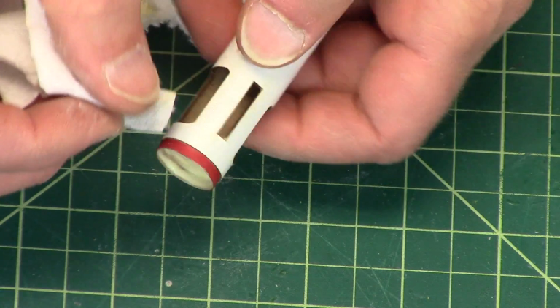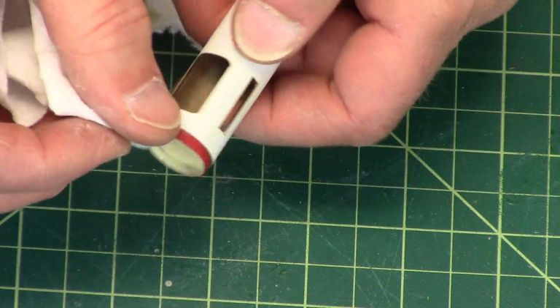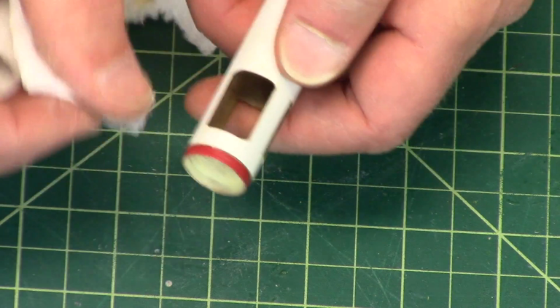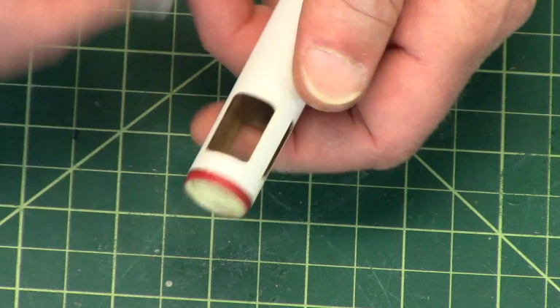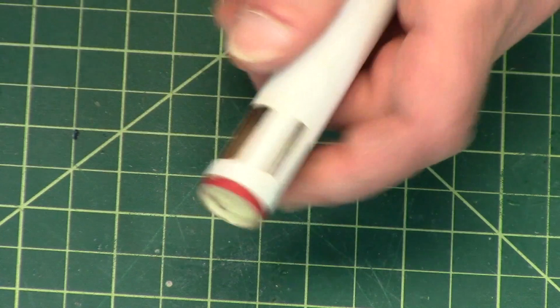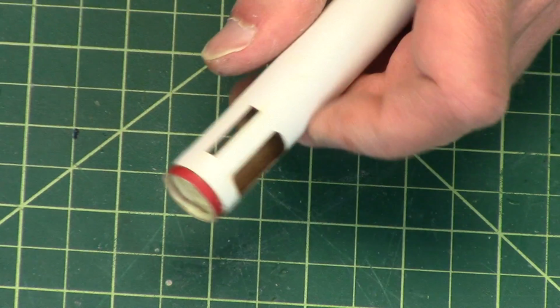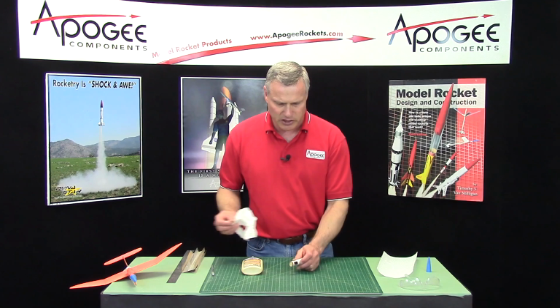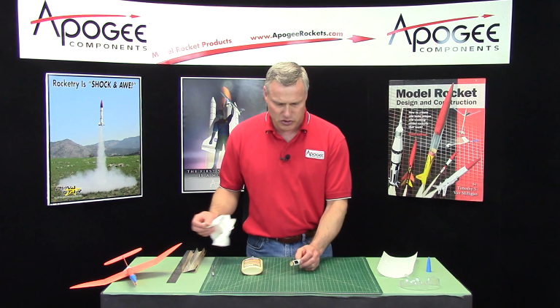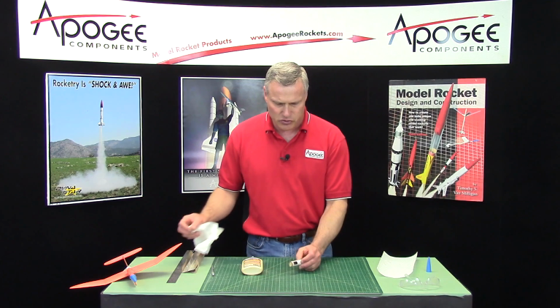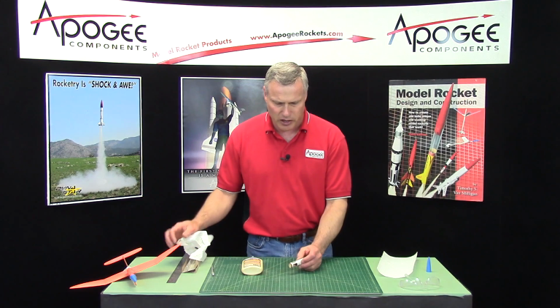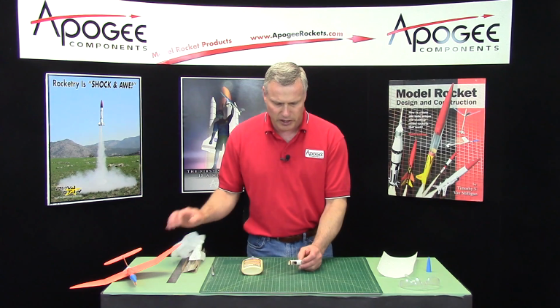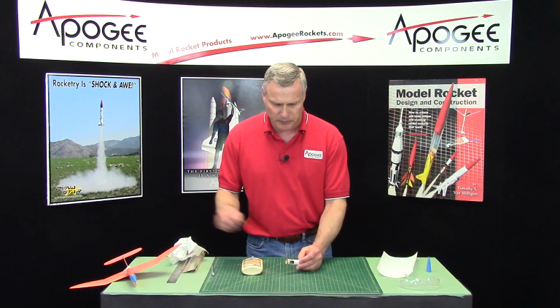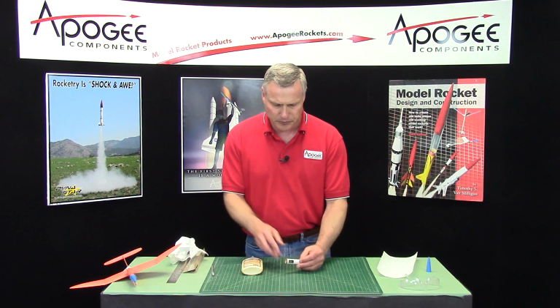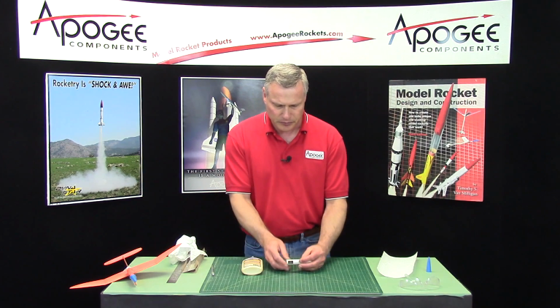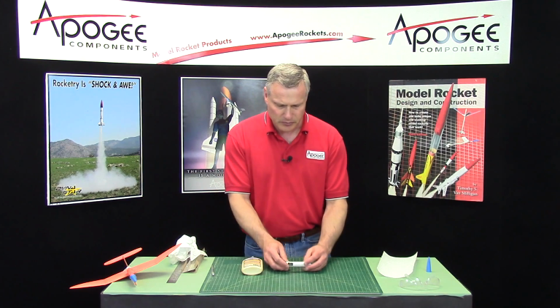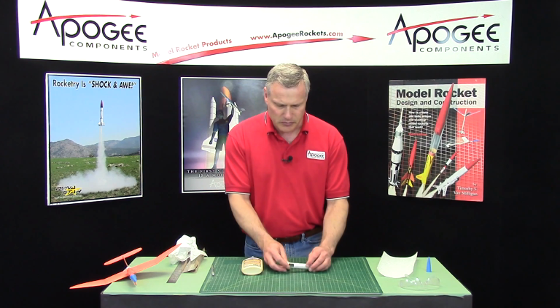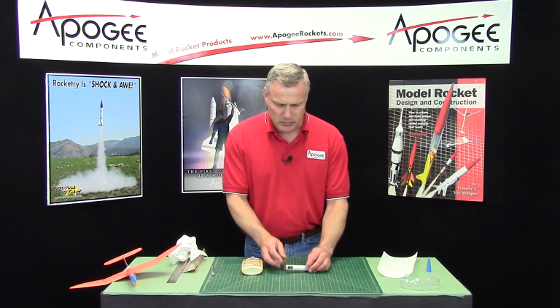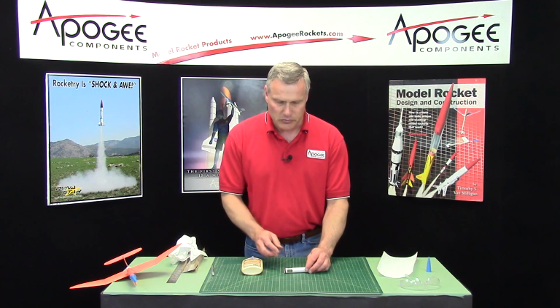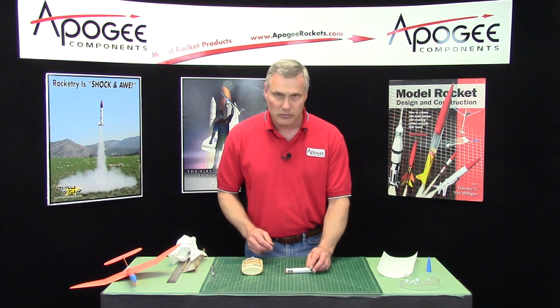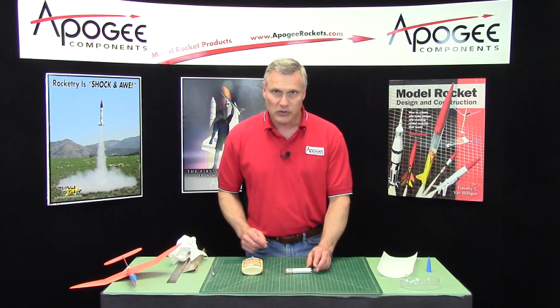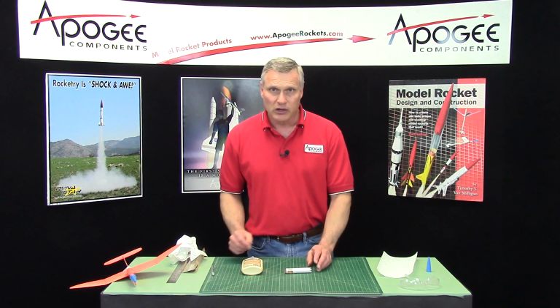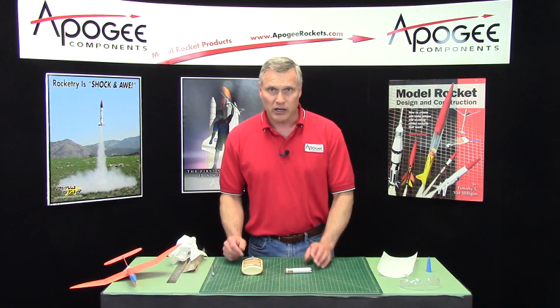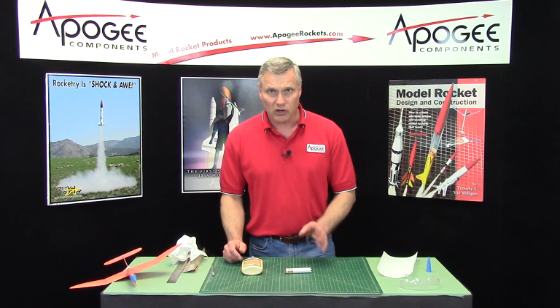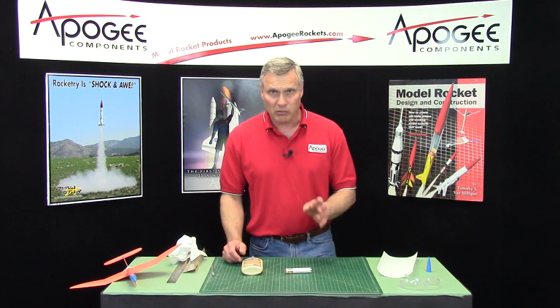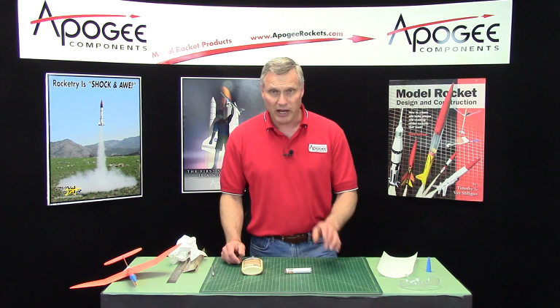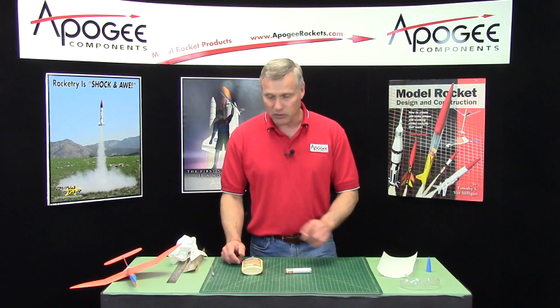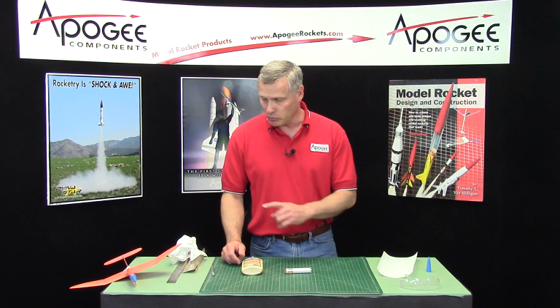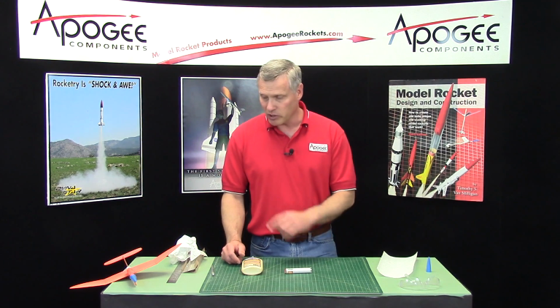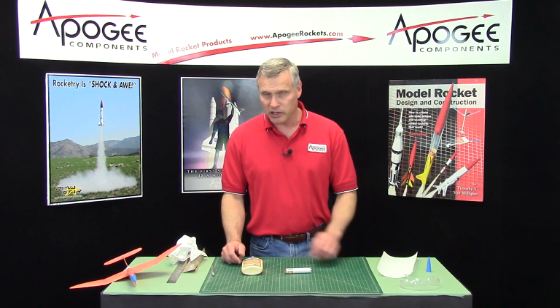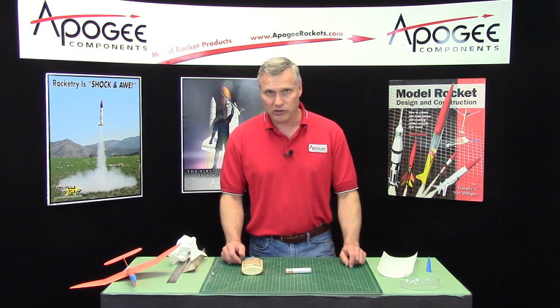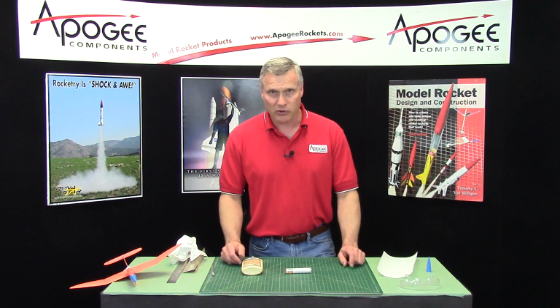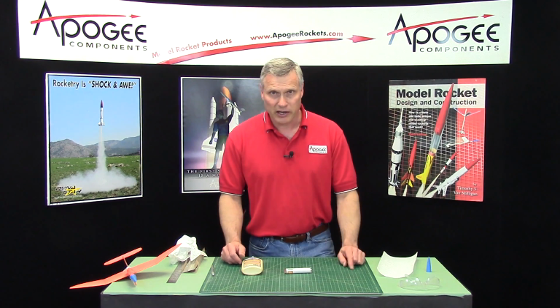So now we're just going to let this dry. I'll come back and we'll put it on to the rocket.